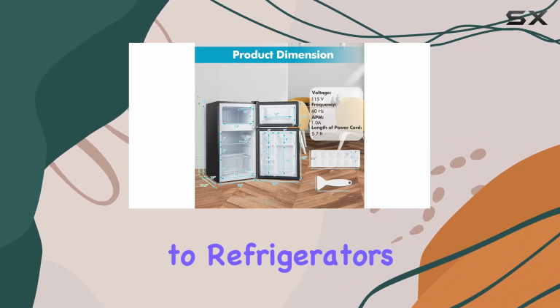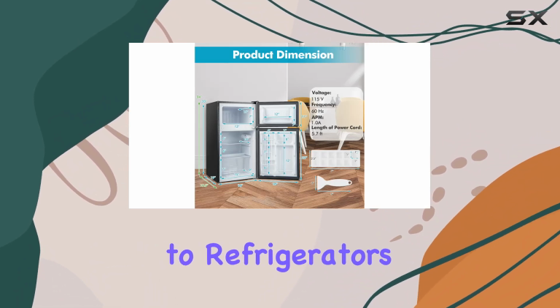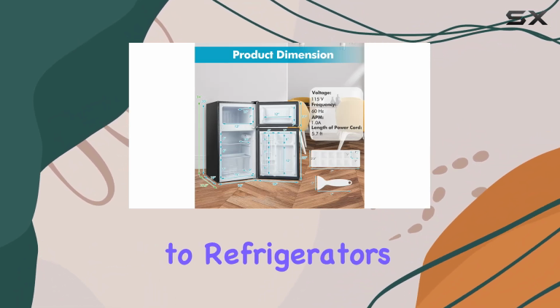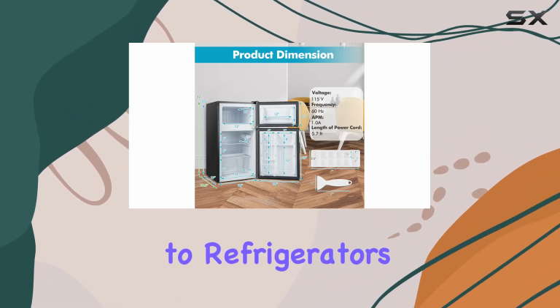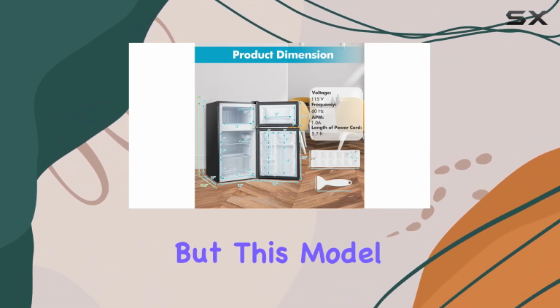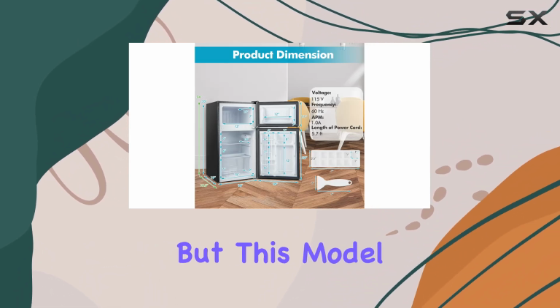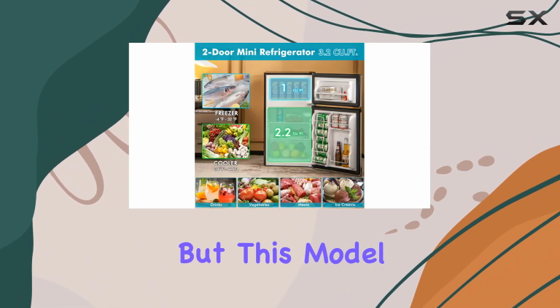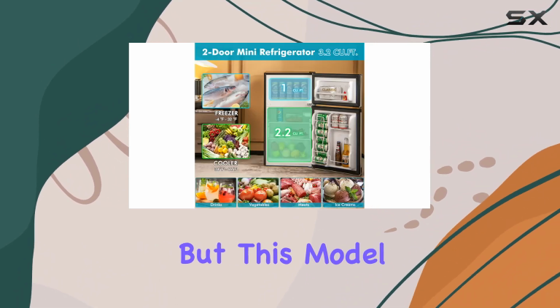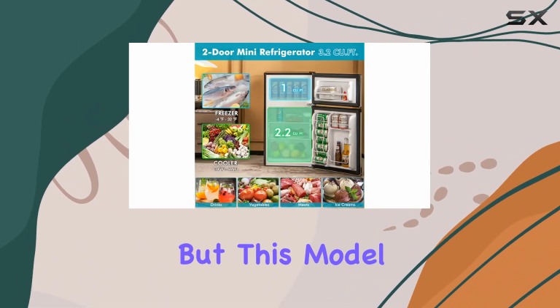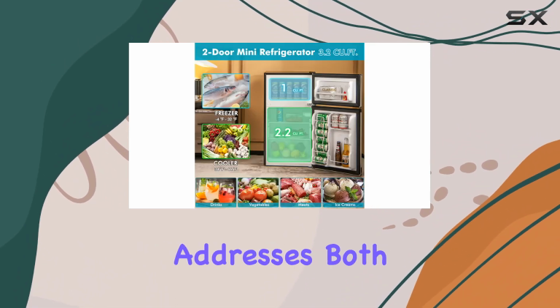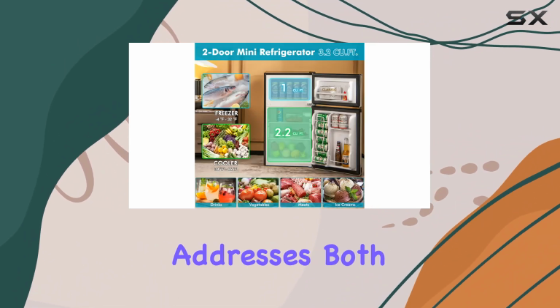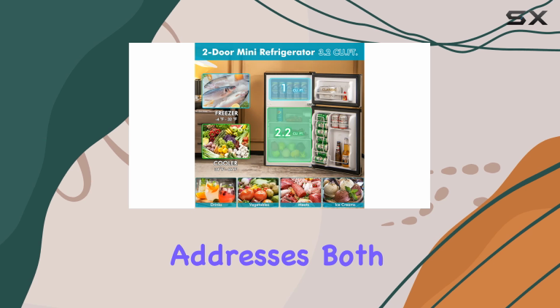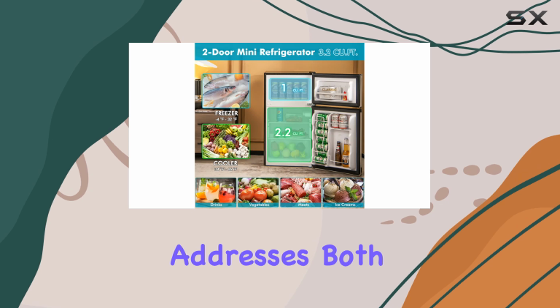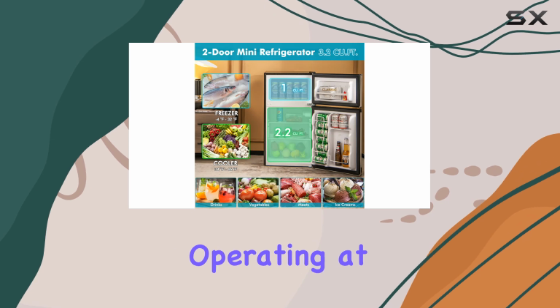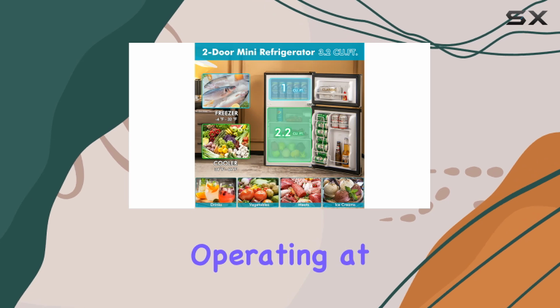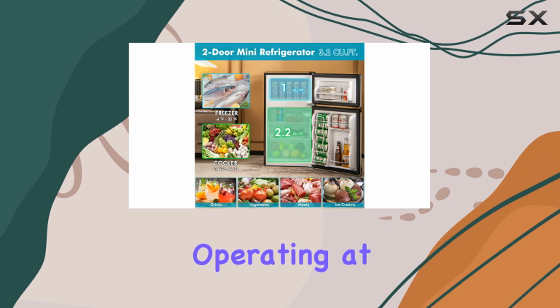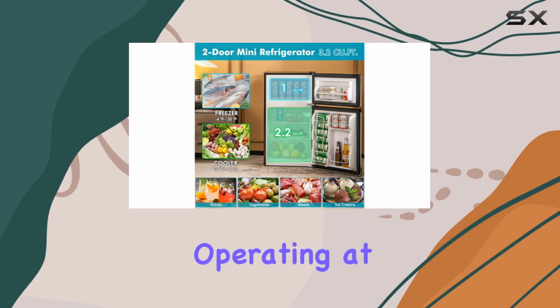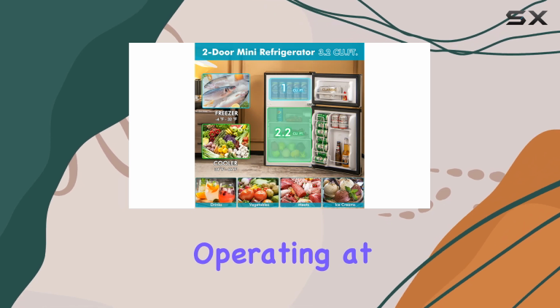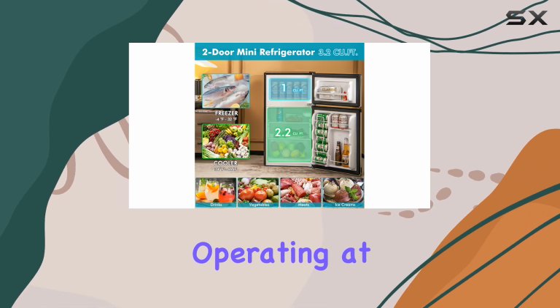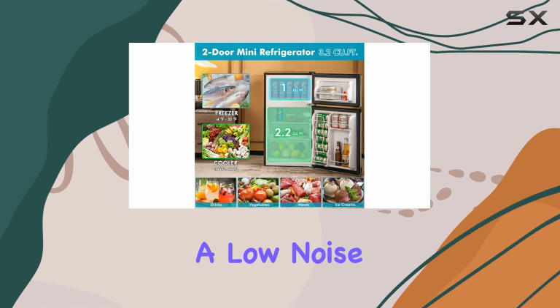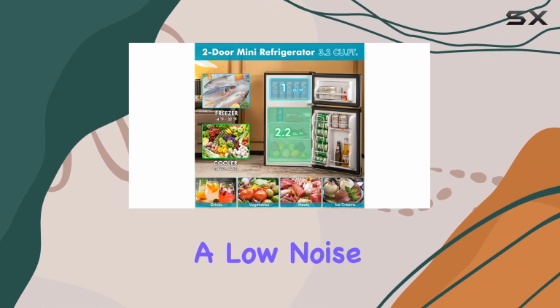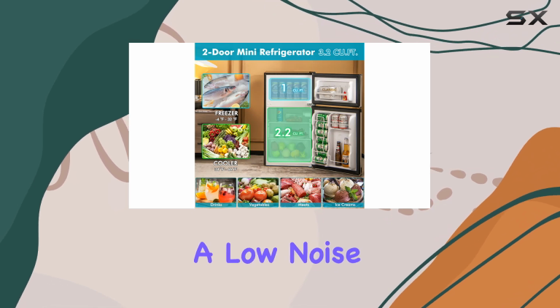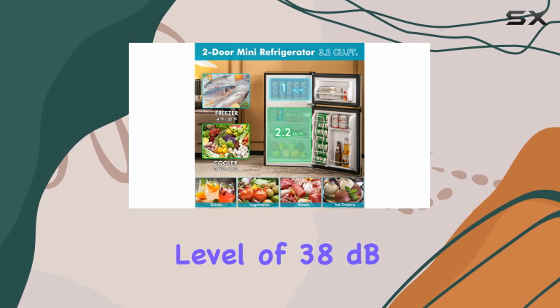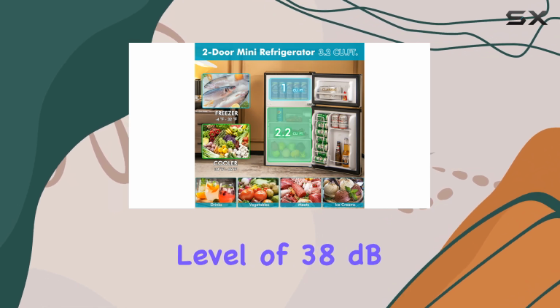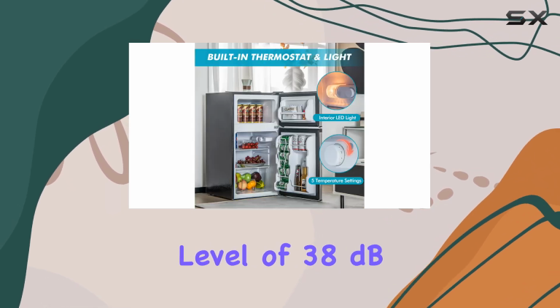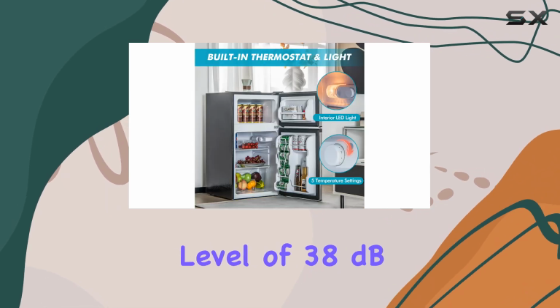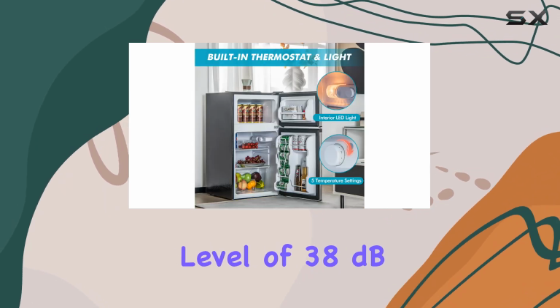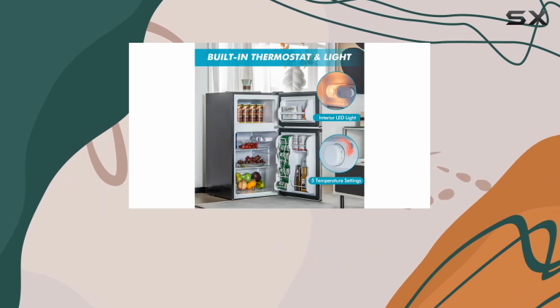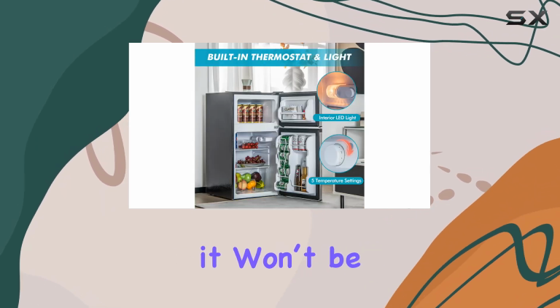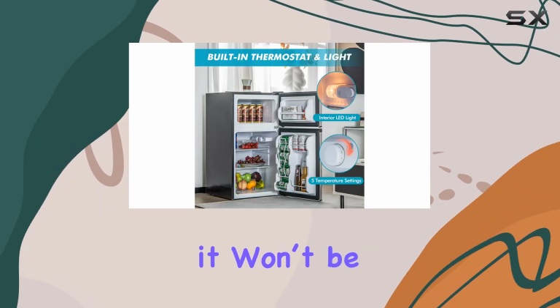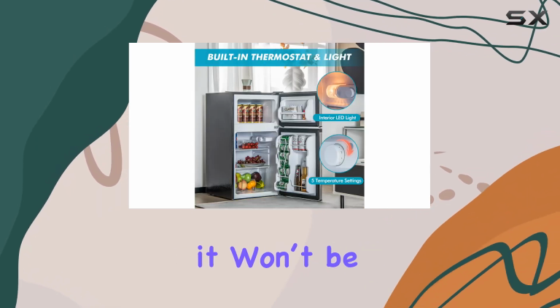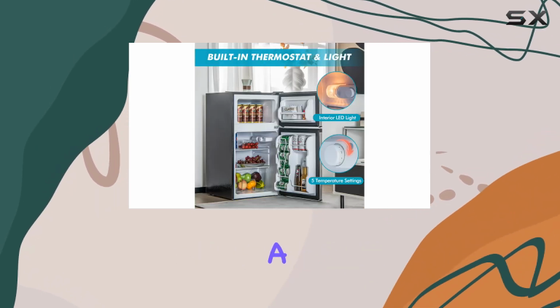Noise and energy consumption are common concerns when it comes to refrigerators, but this model addresses both — operating at a low noise level of 38 dB, it won't be a disturbance.